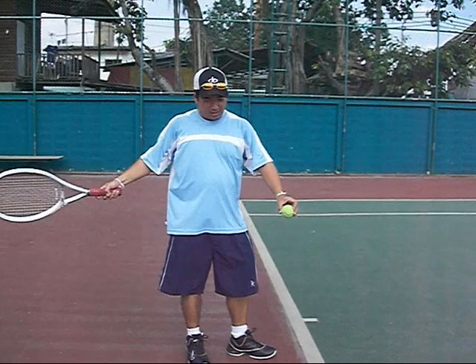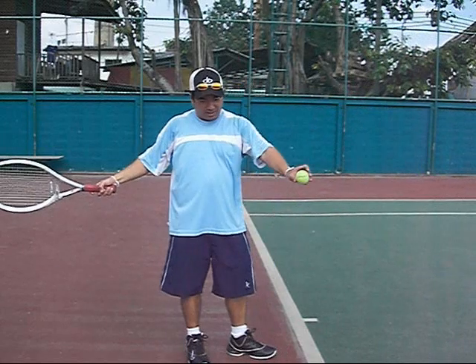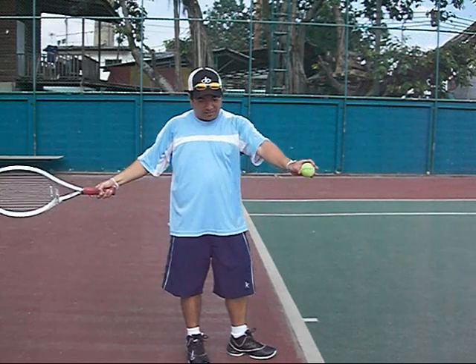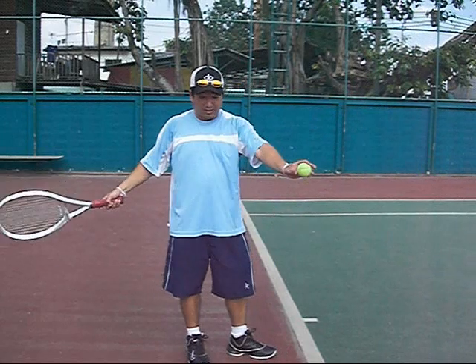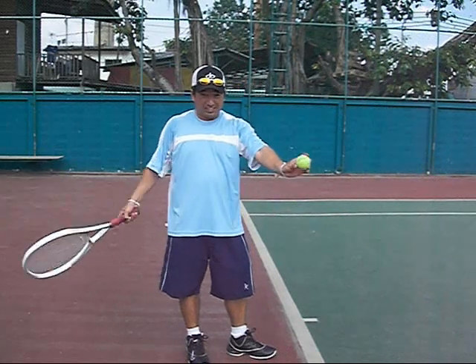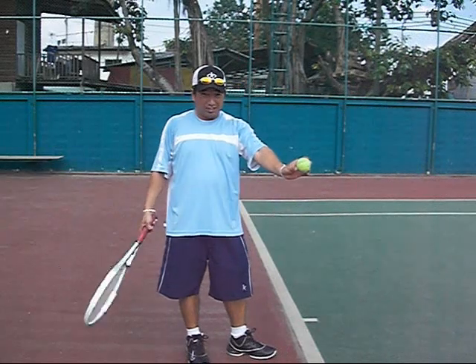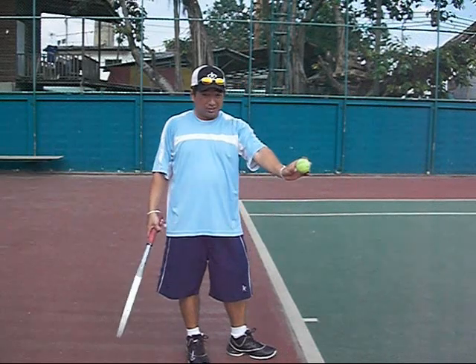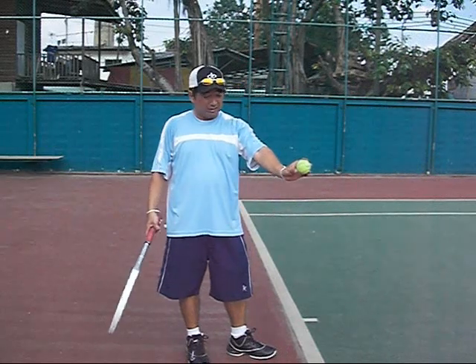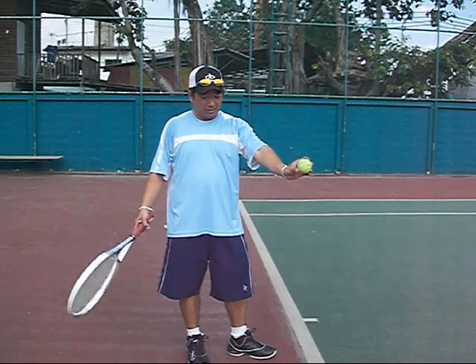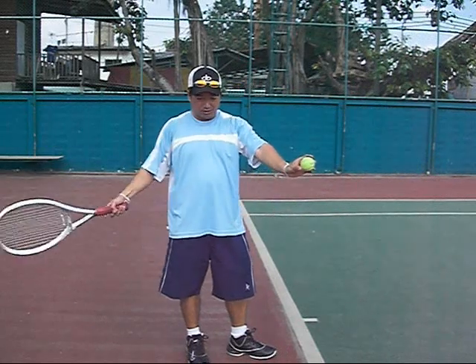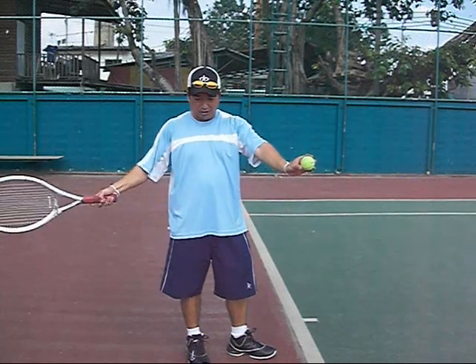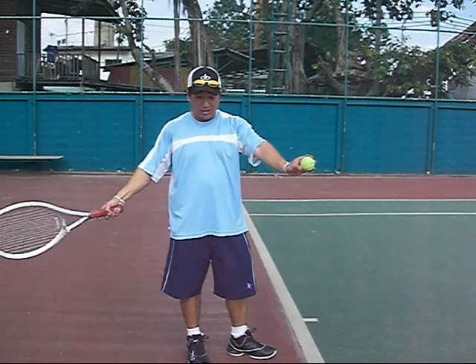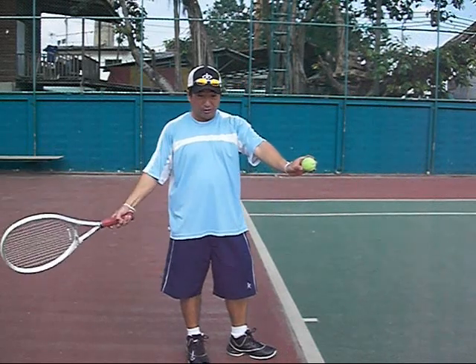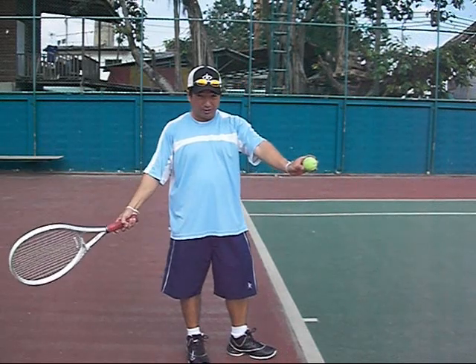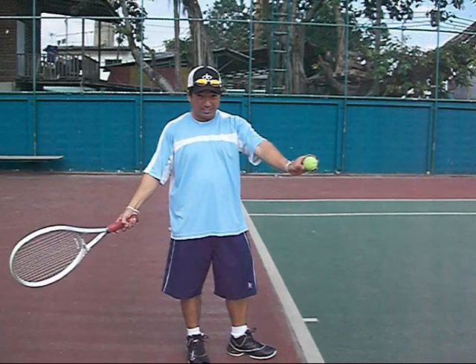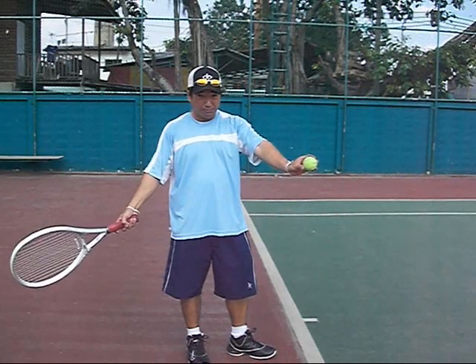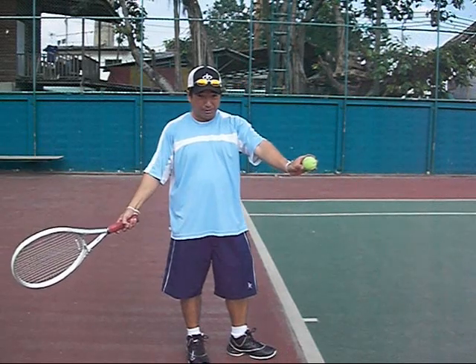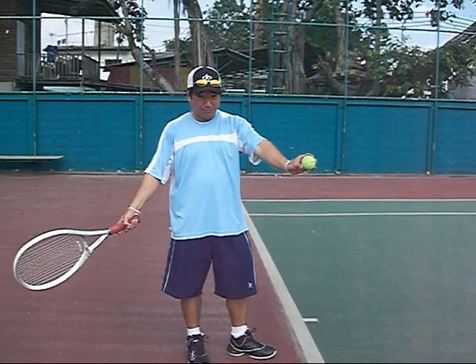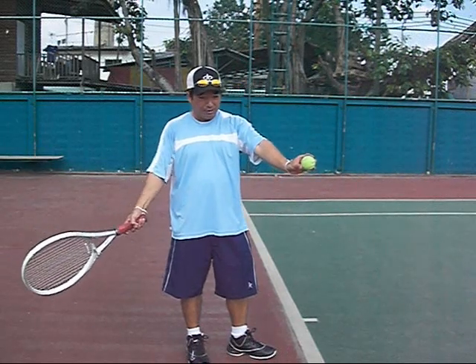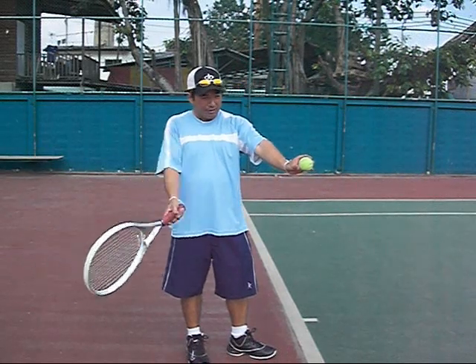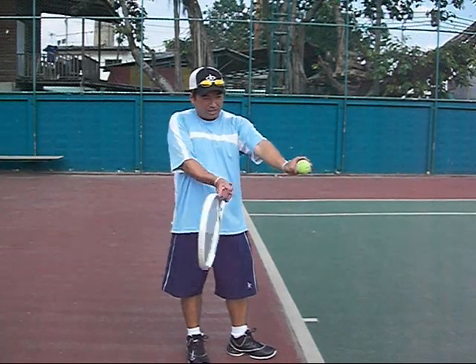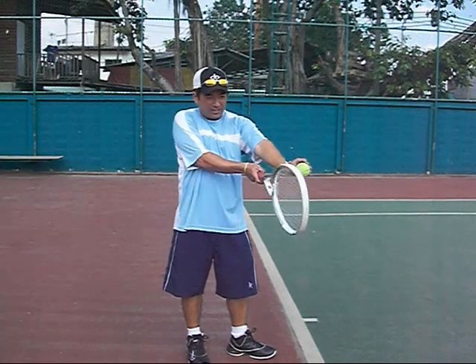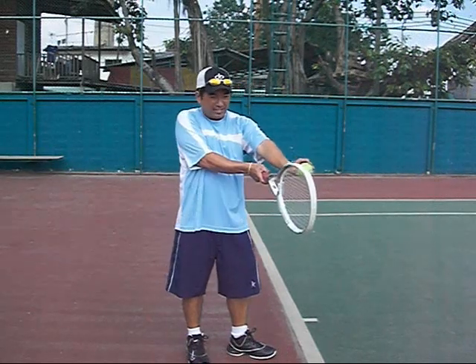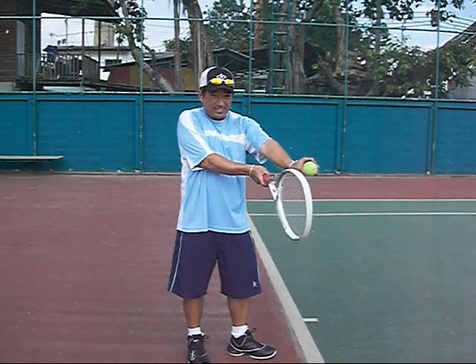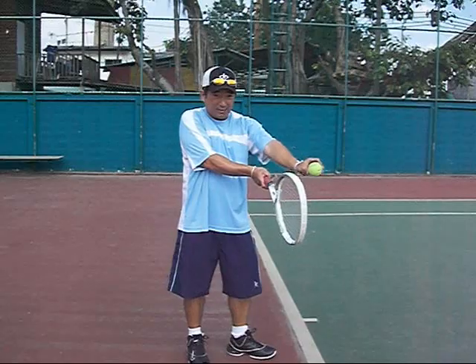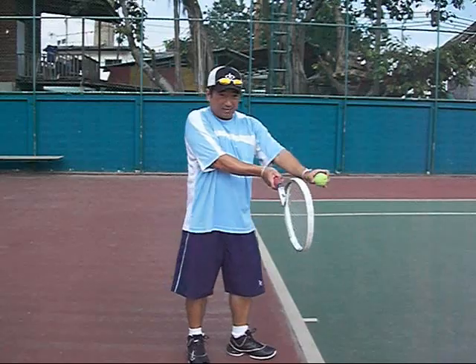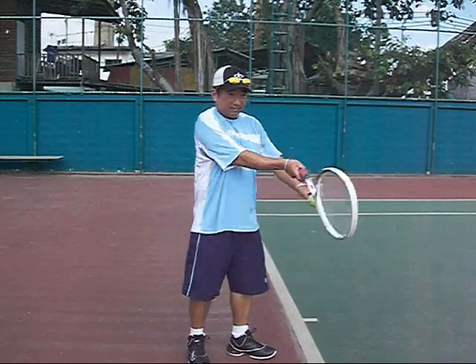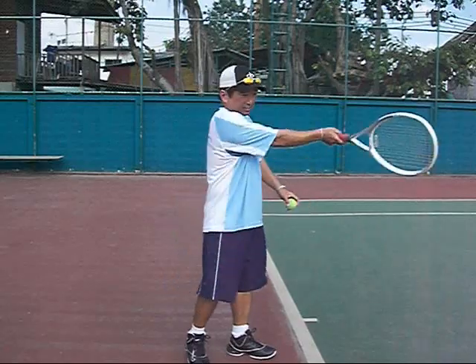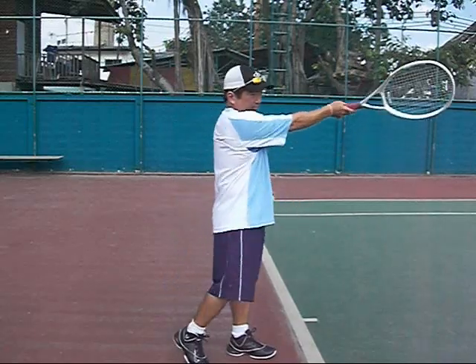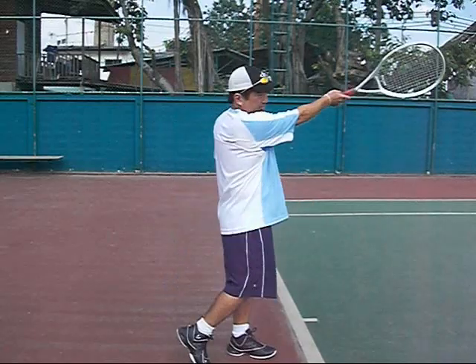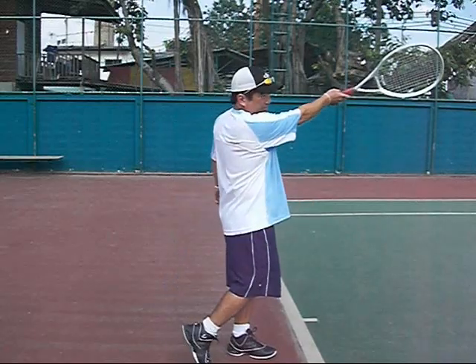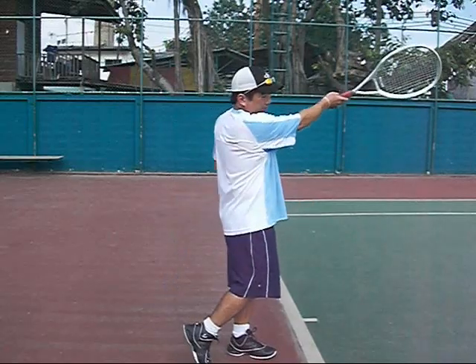Think of it like stairs. They start directly below the step, they make contact at the step, and they finish above the step.